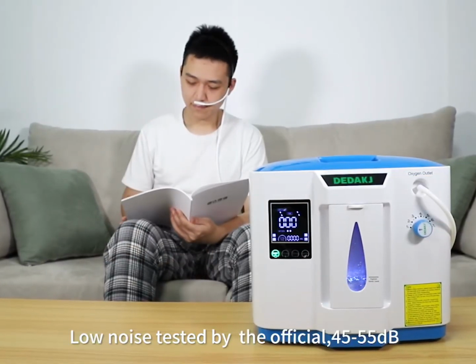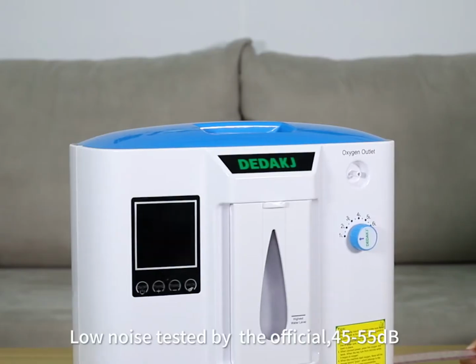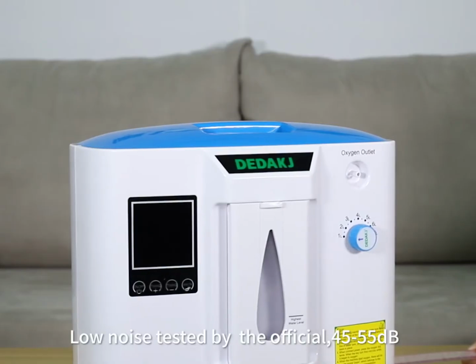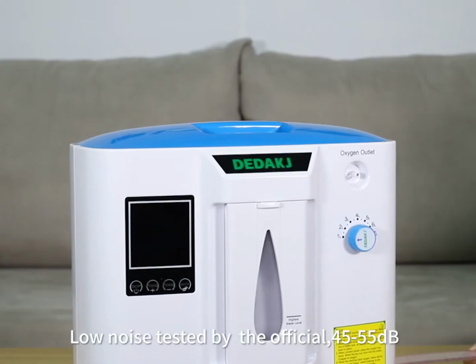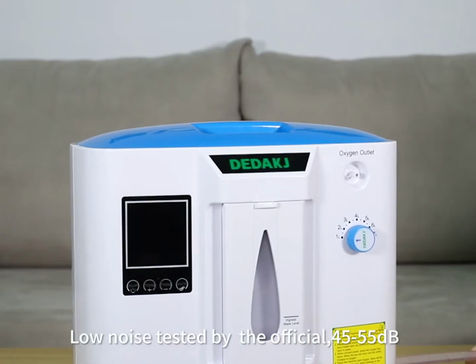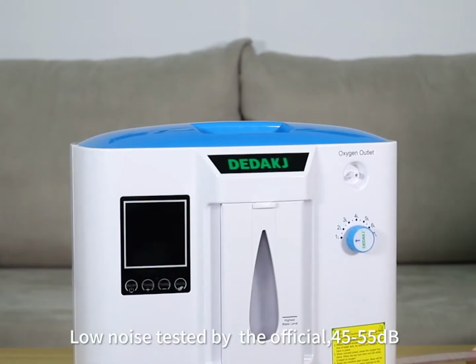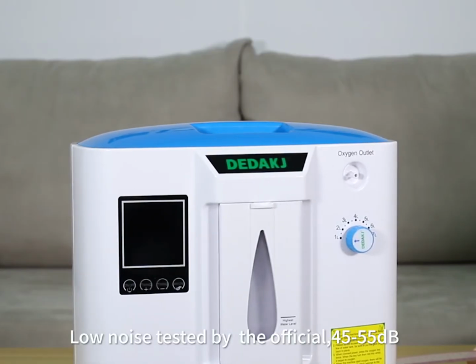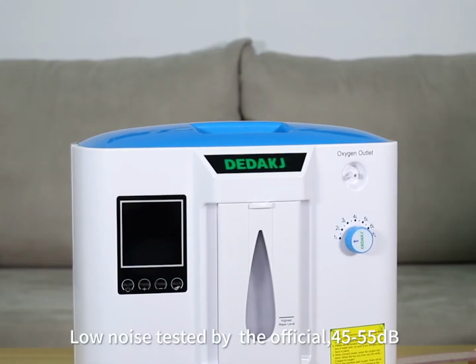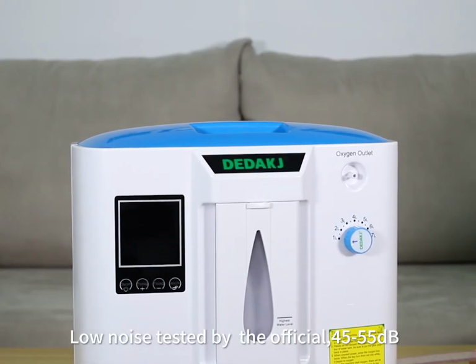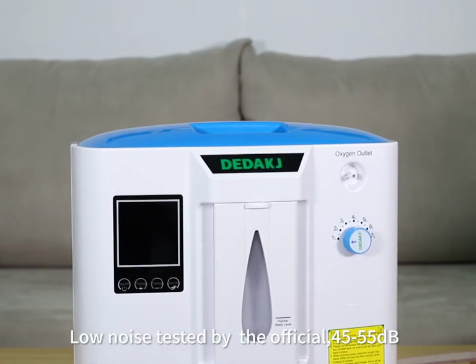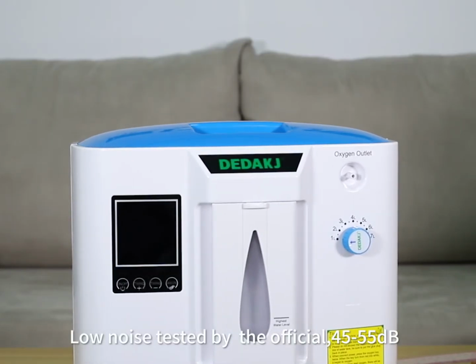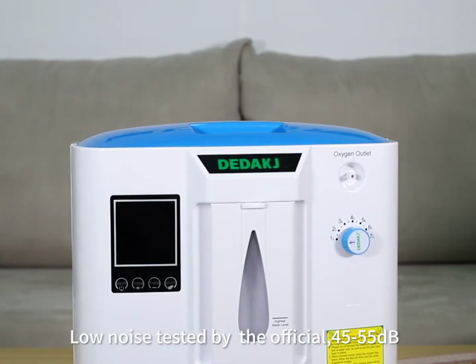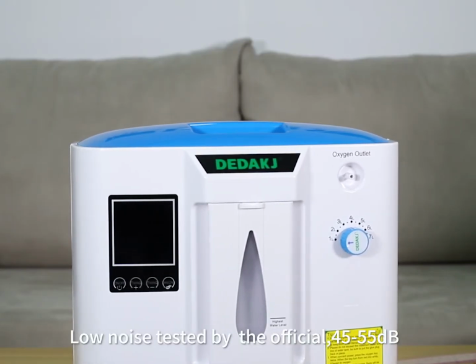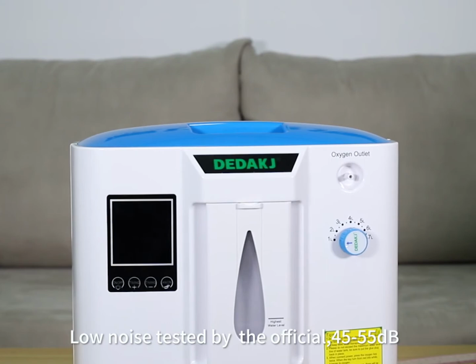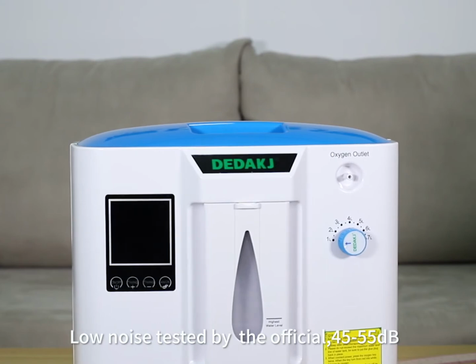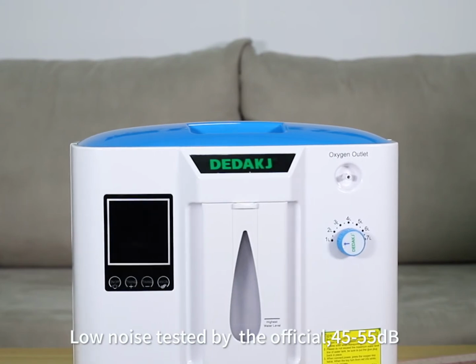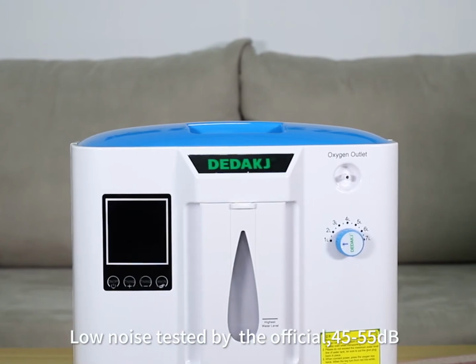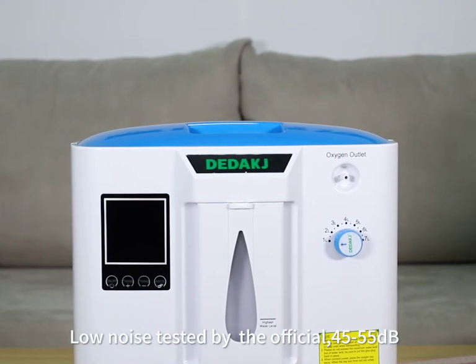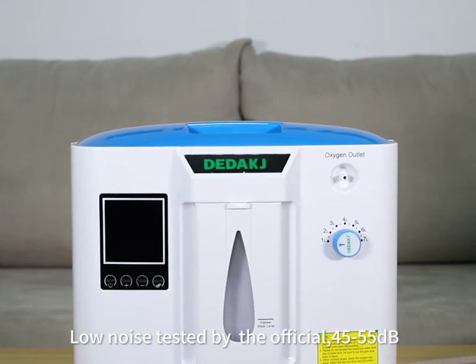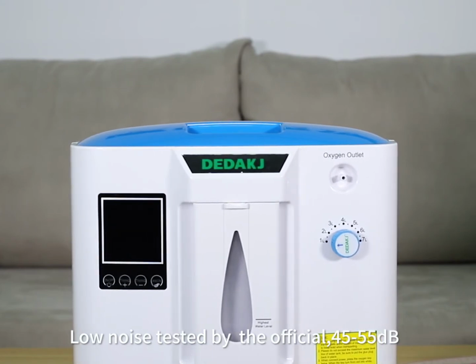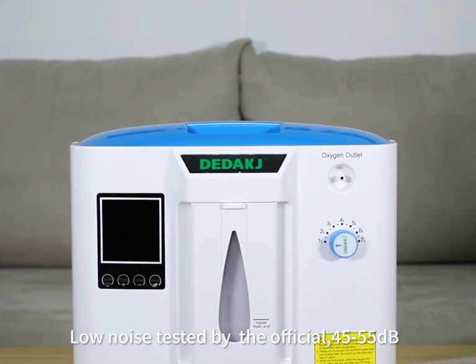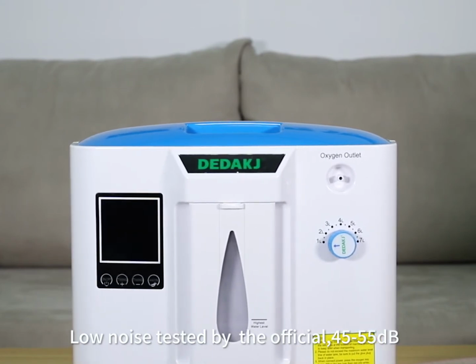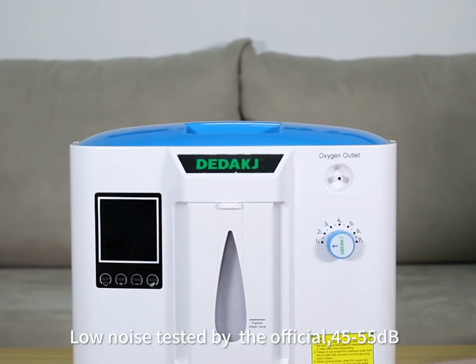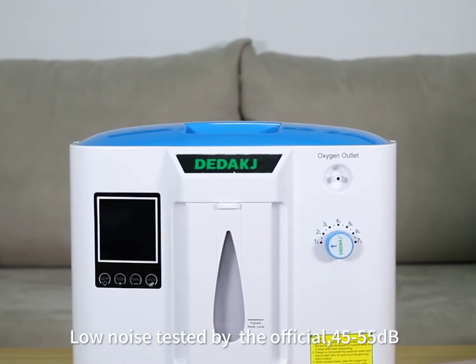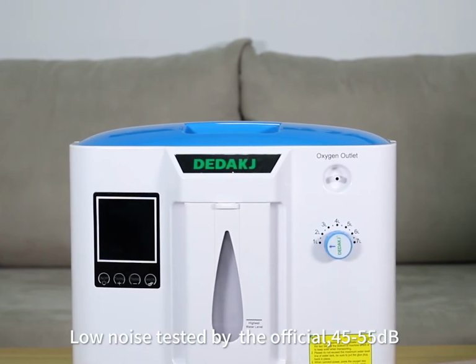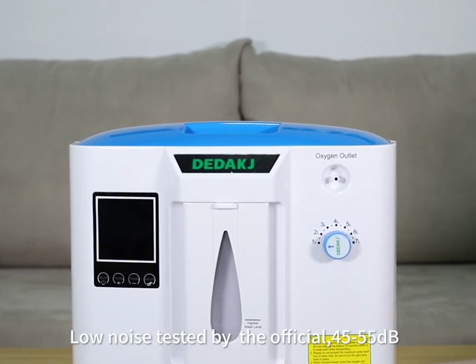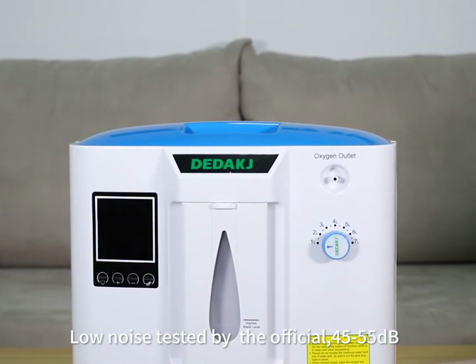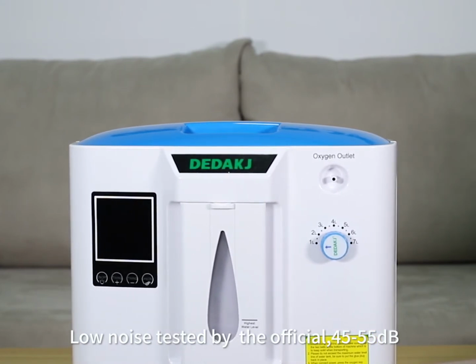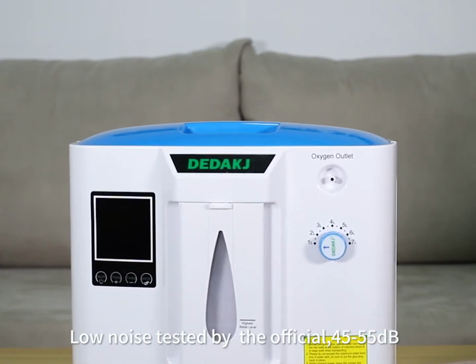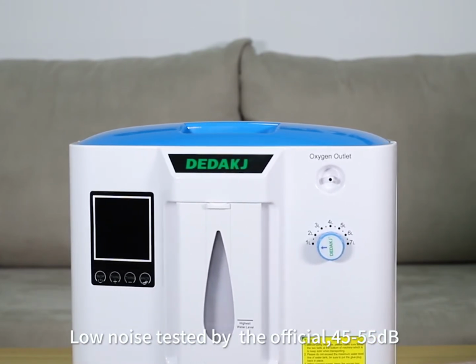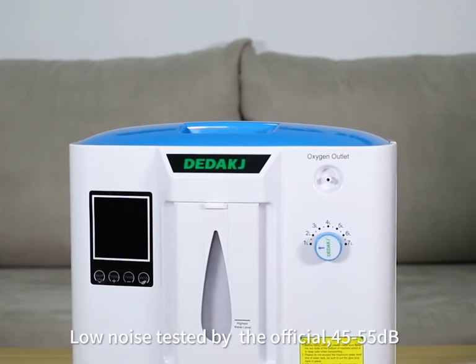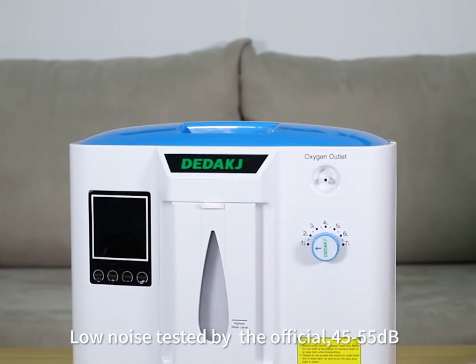No noise tested by the official: 45 to 55 decibels.